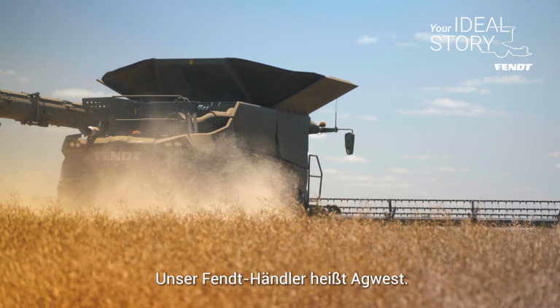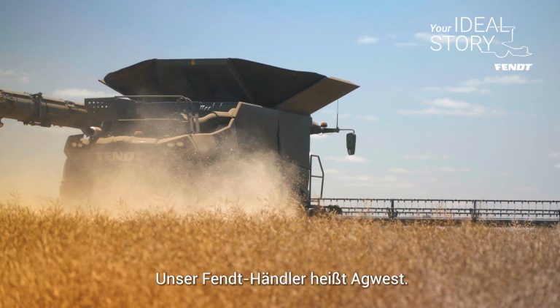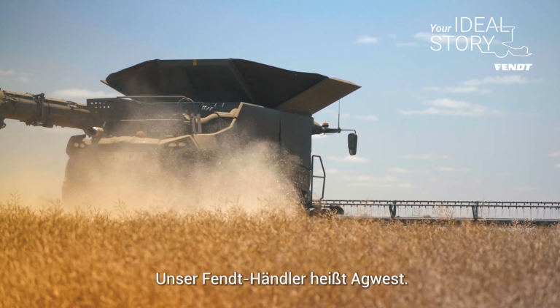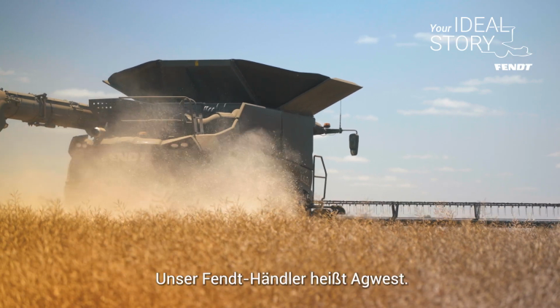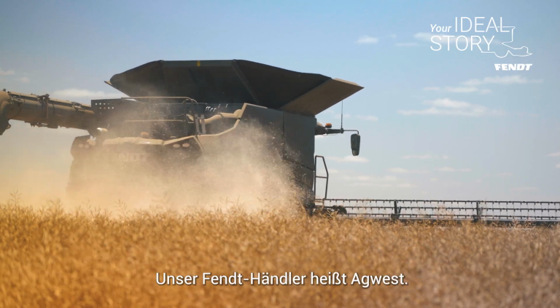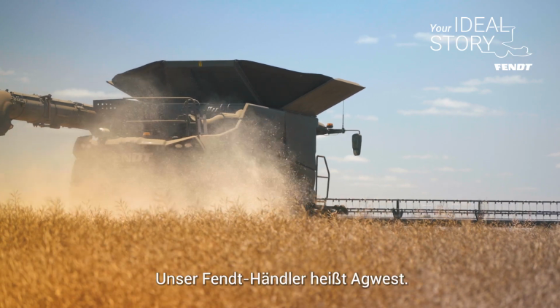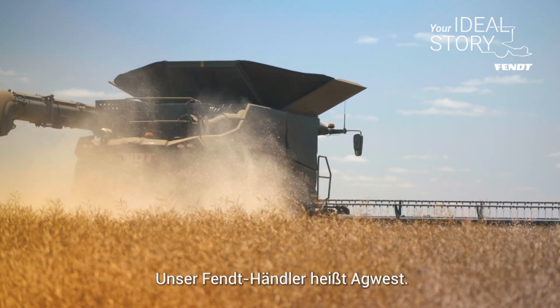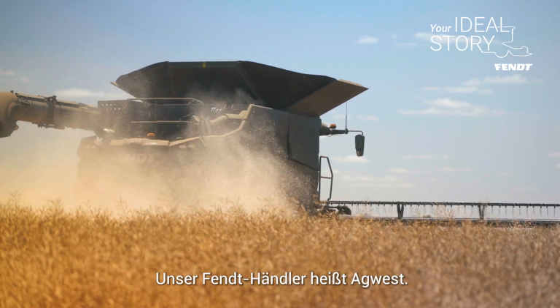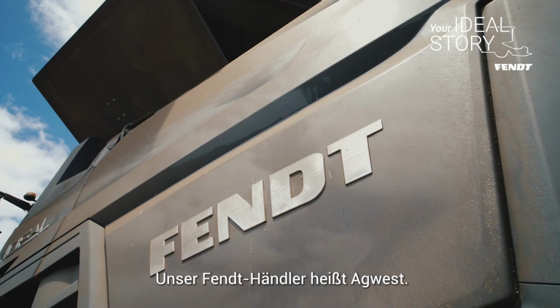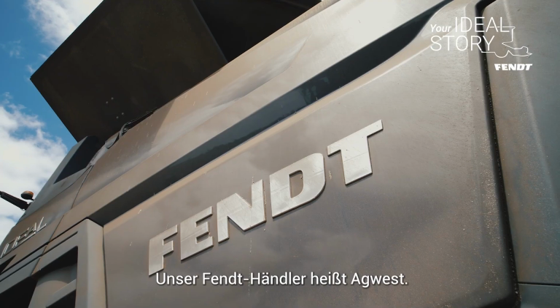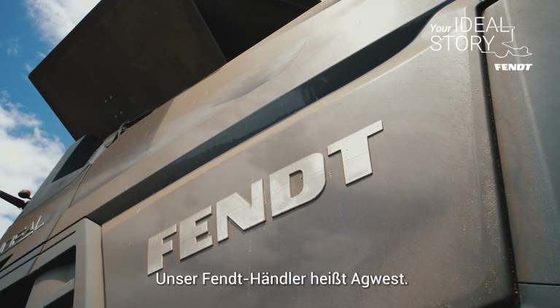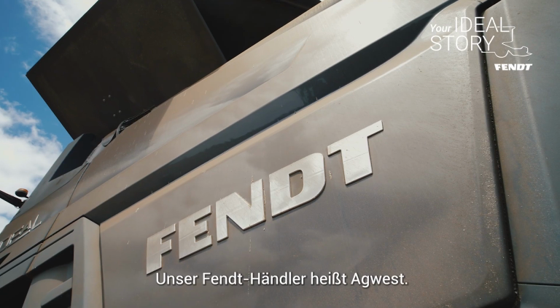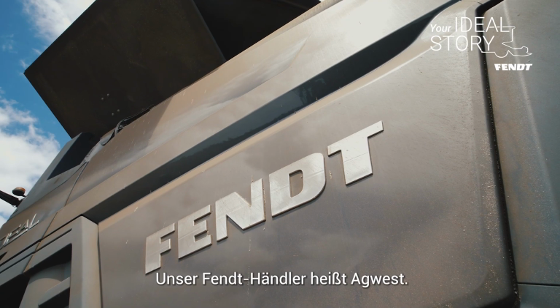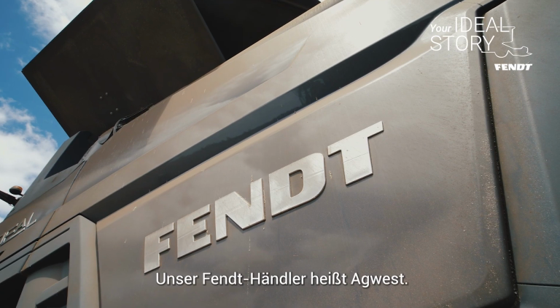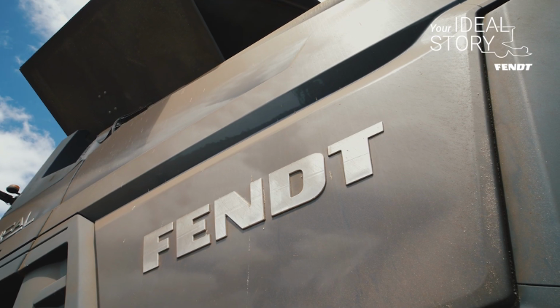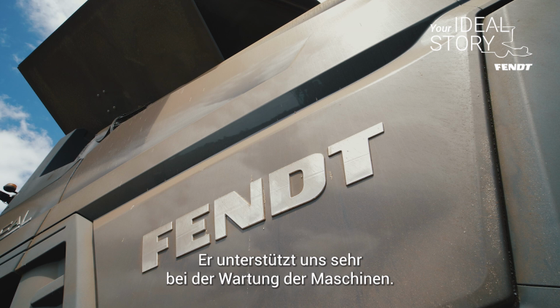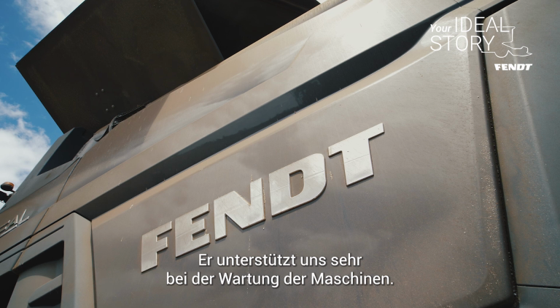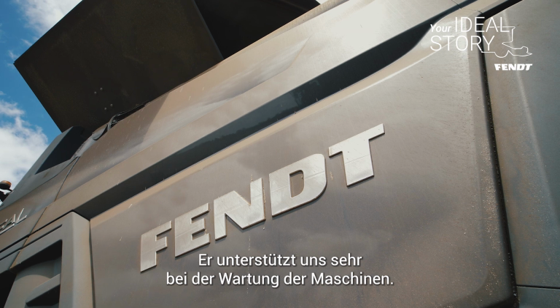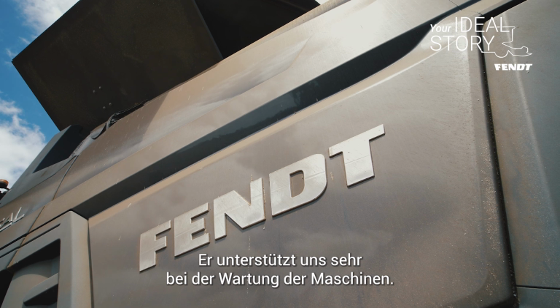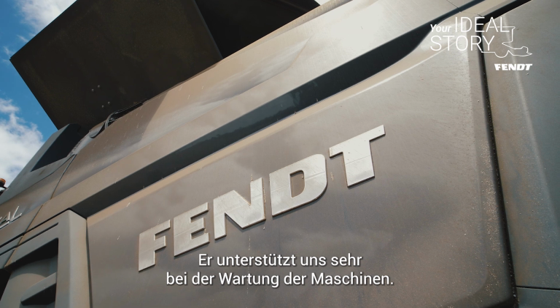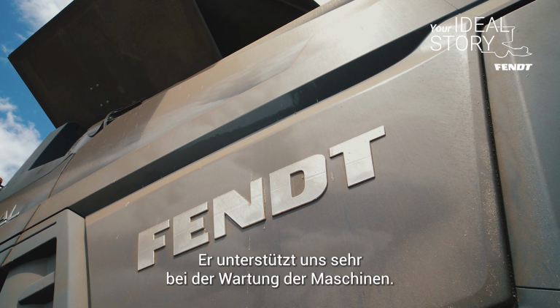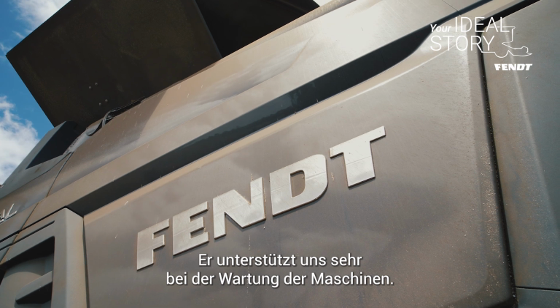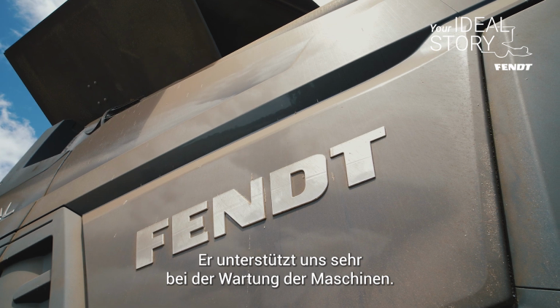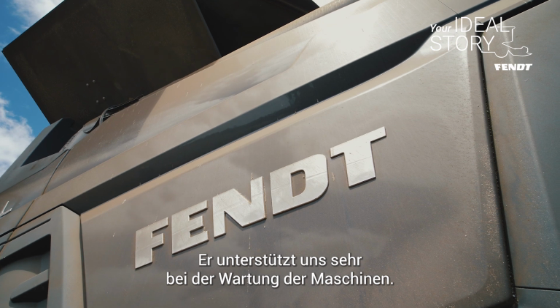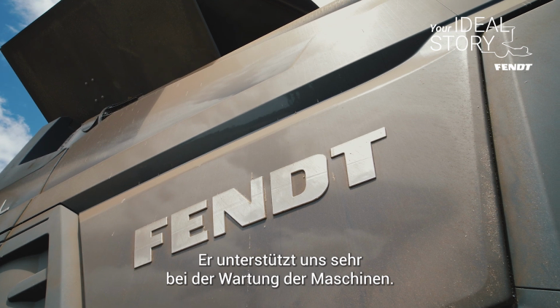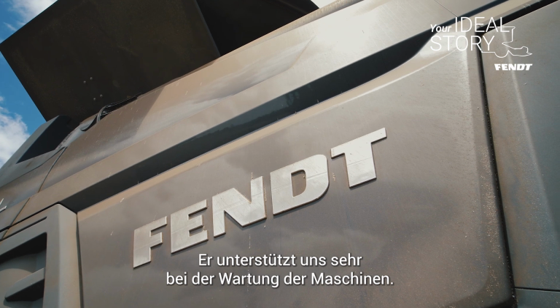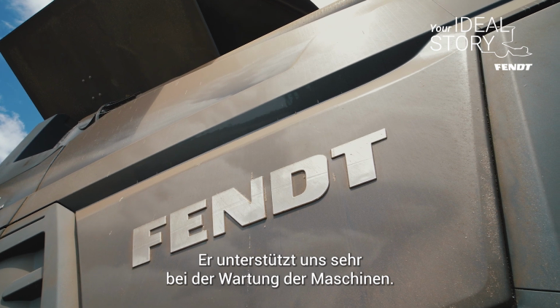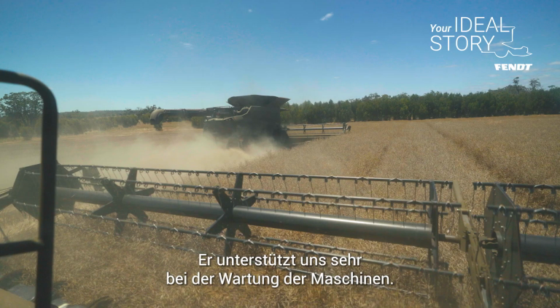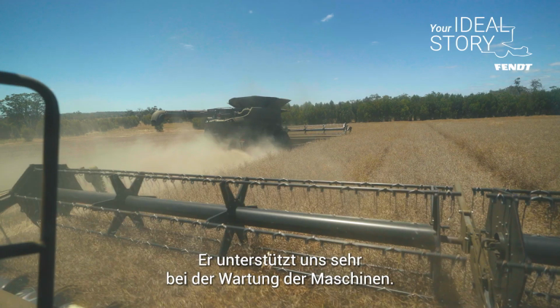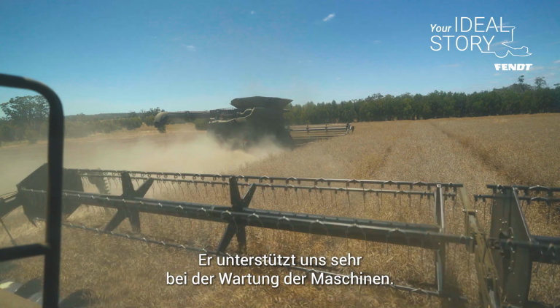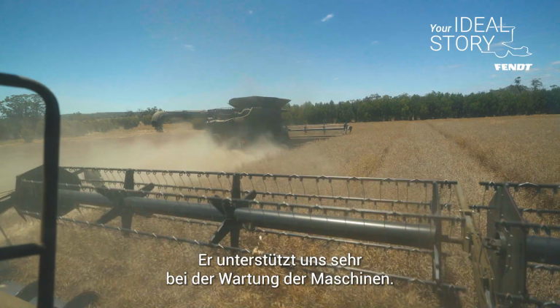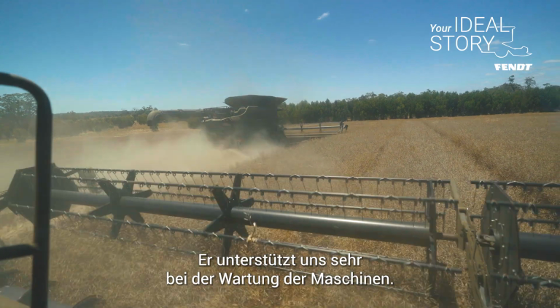So our local Fendt dealer is Ag West. They've been absolutely awesome in keeping these machines running.